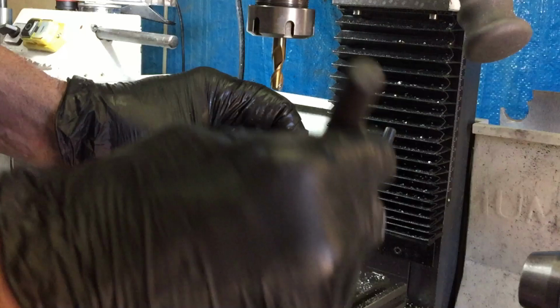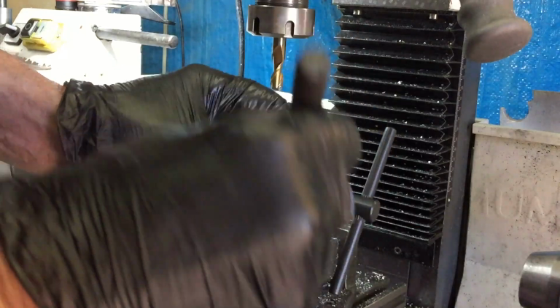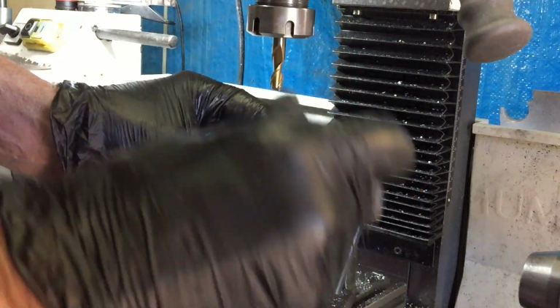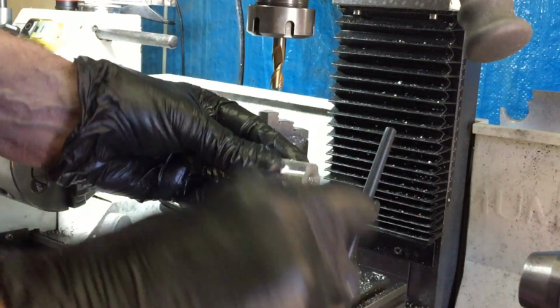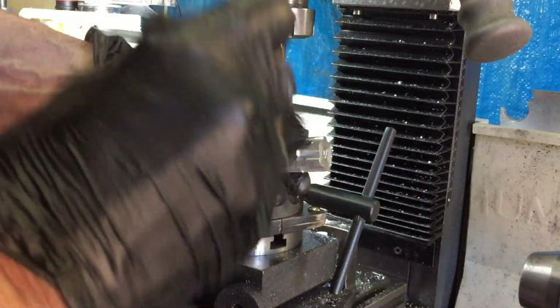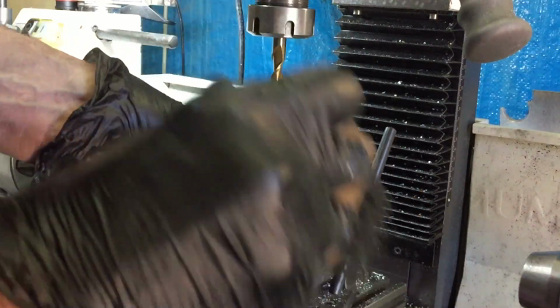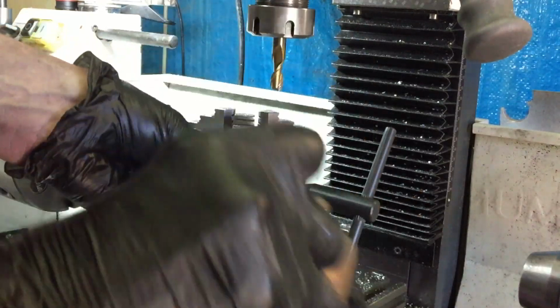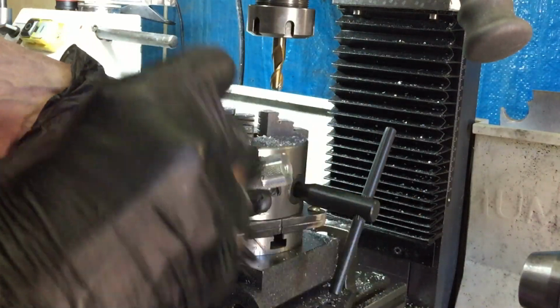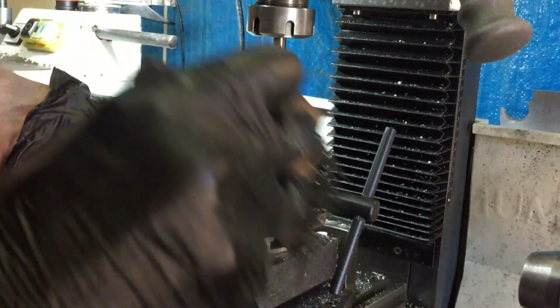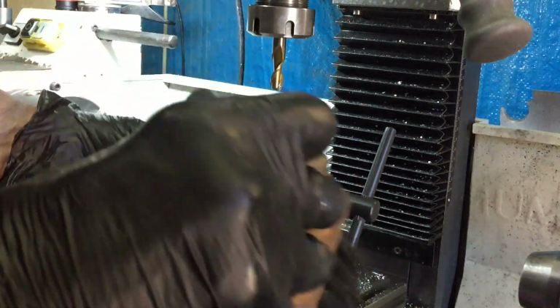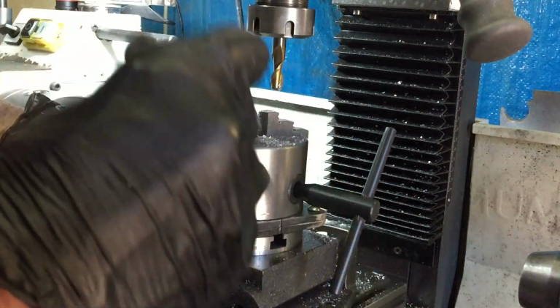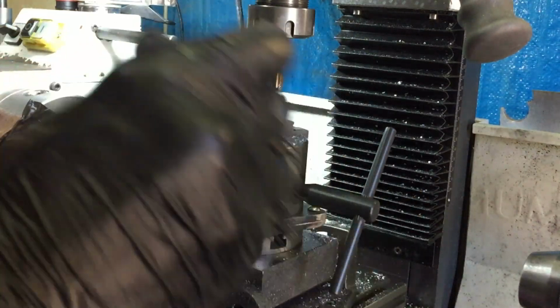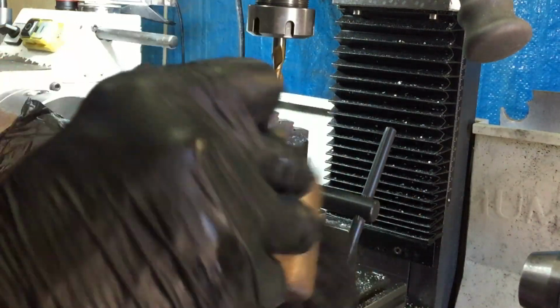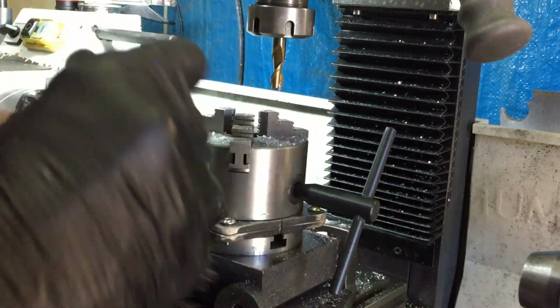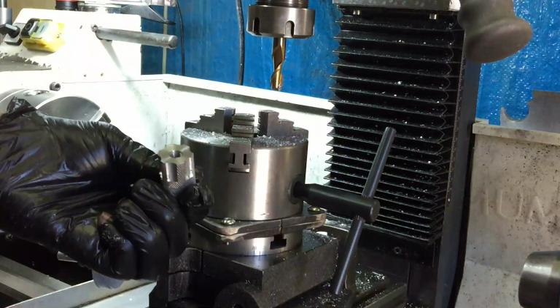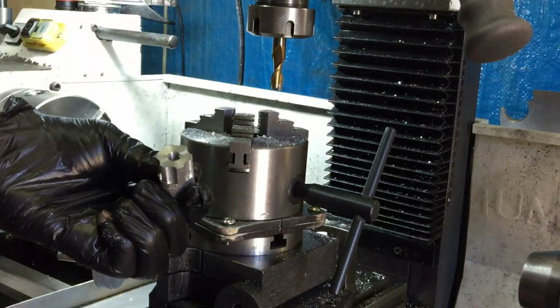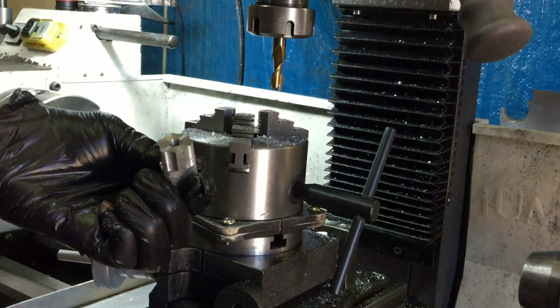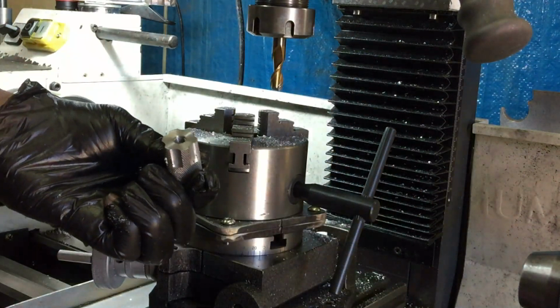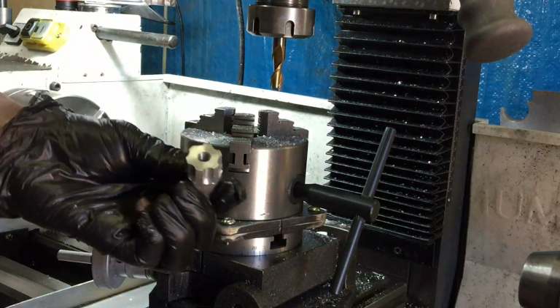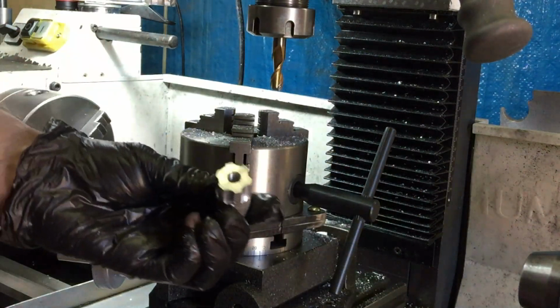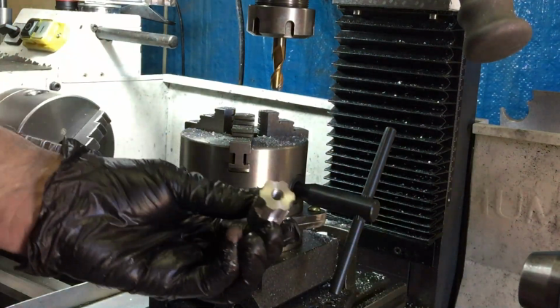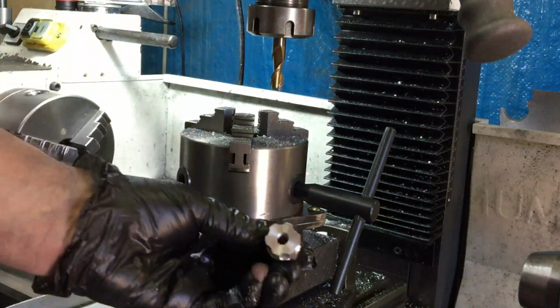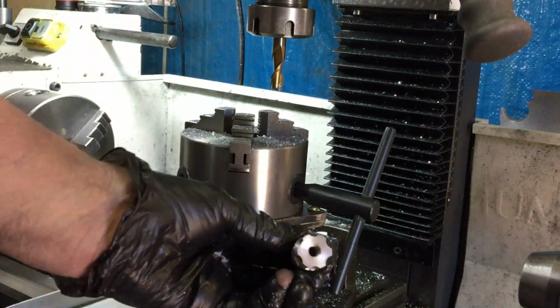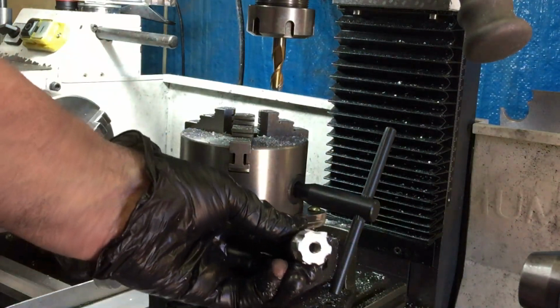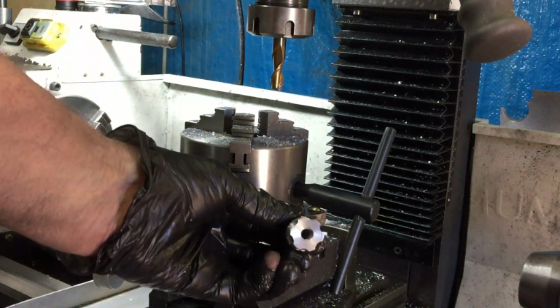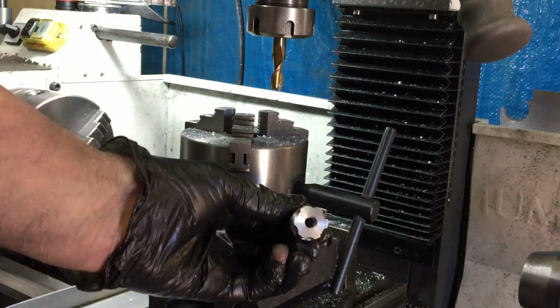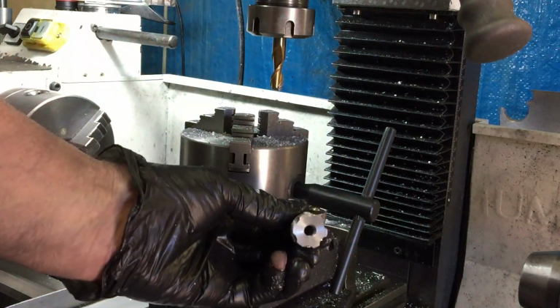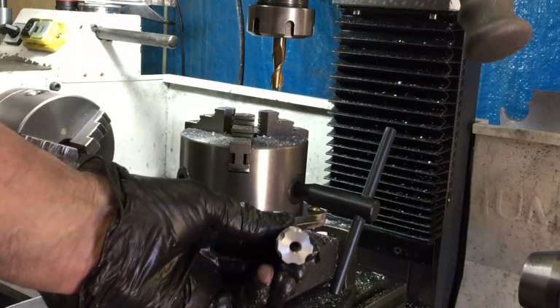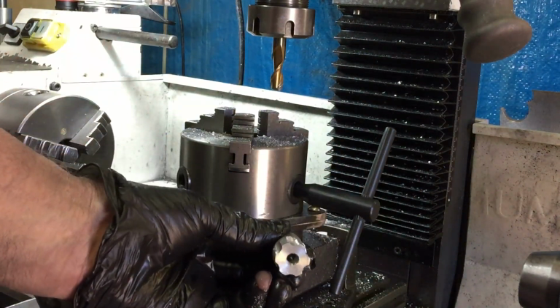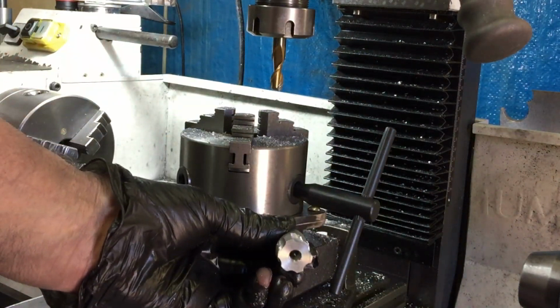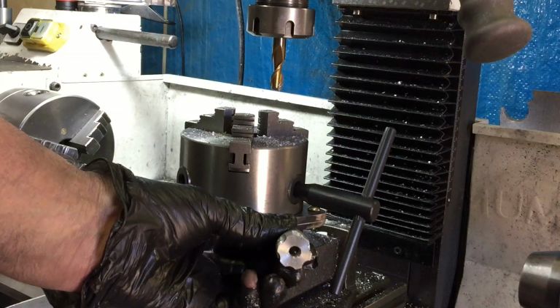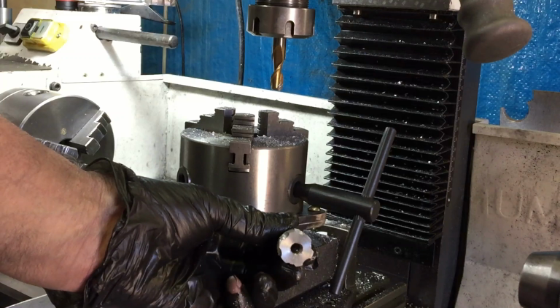Well there we go. That worked fine. Very pretty.